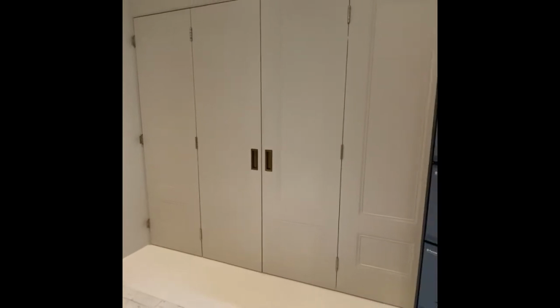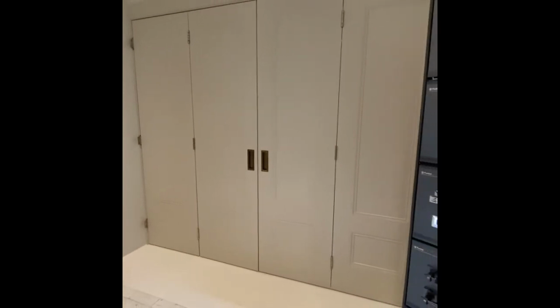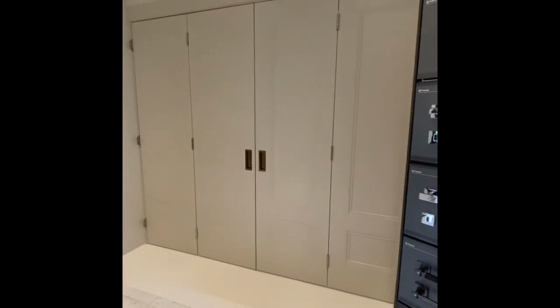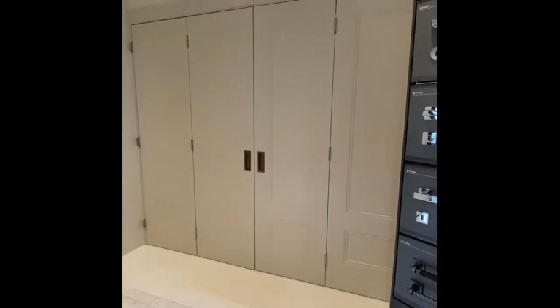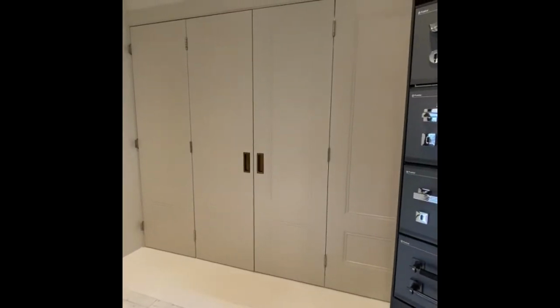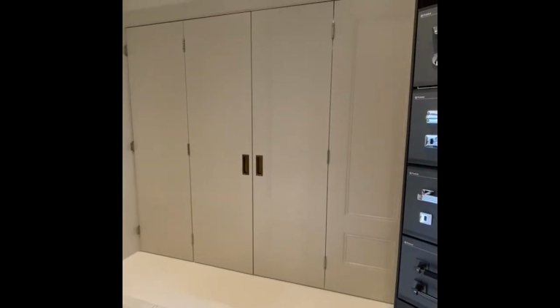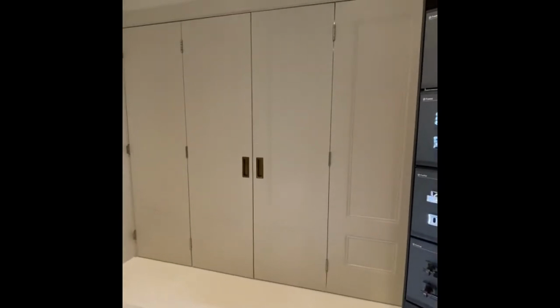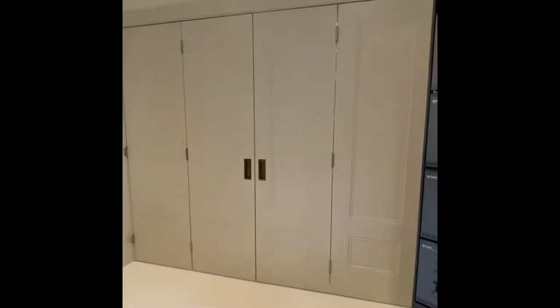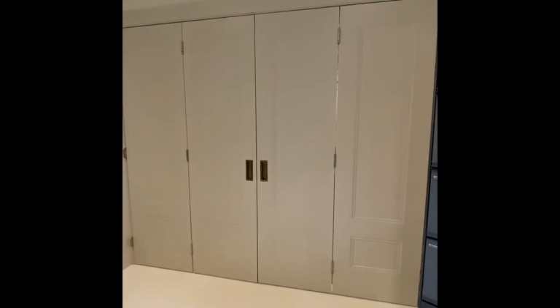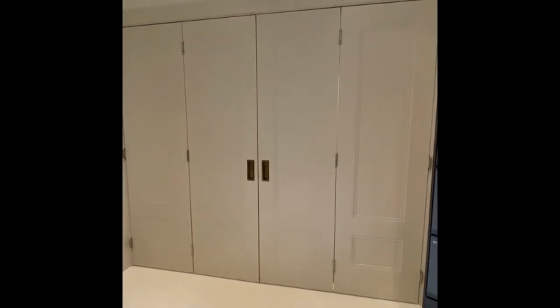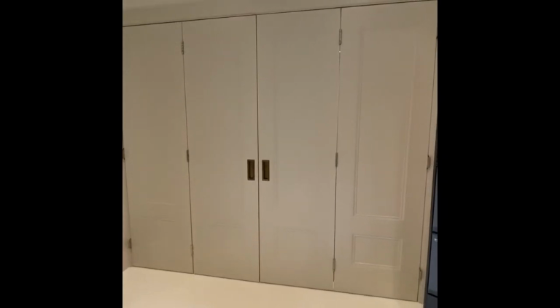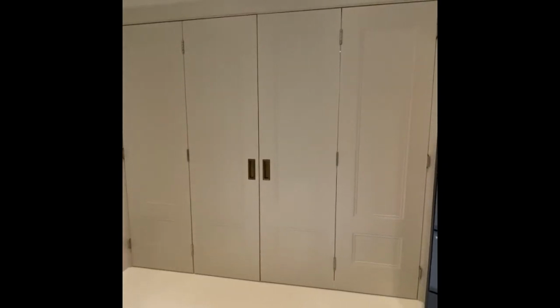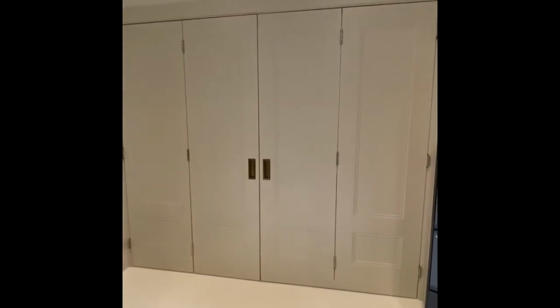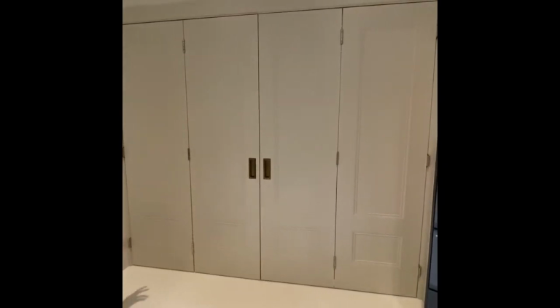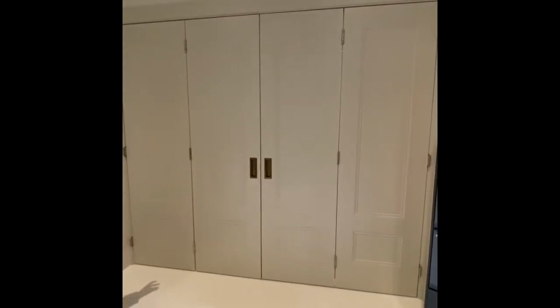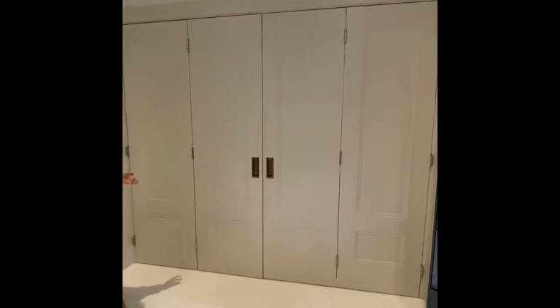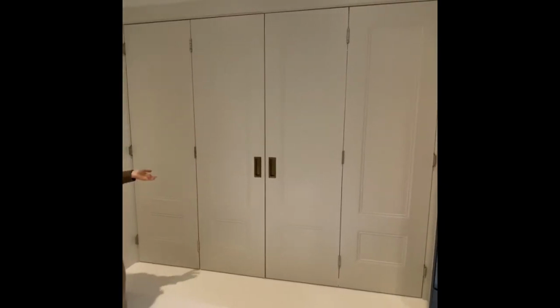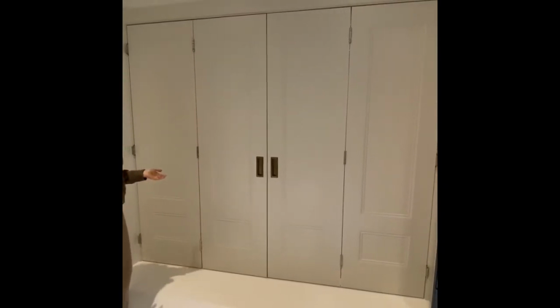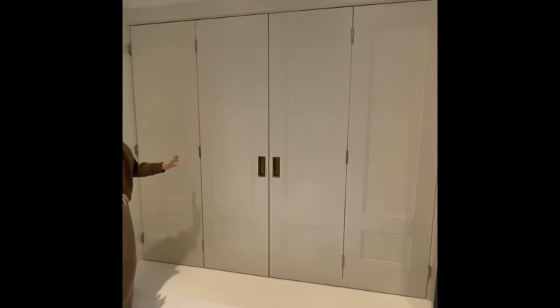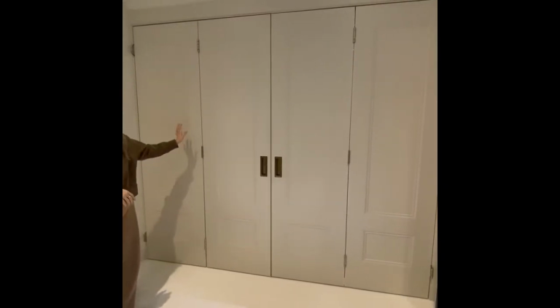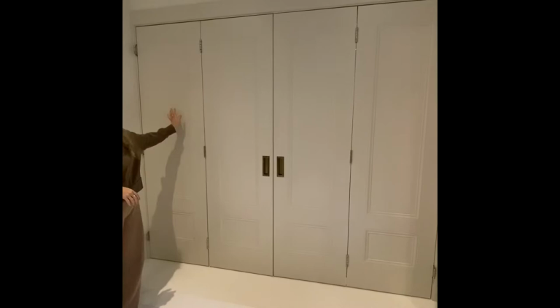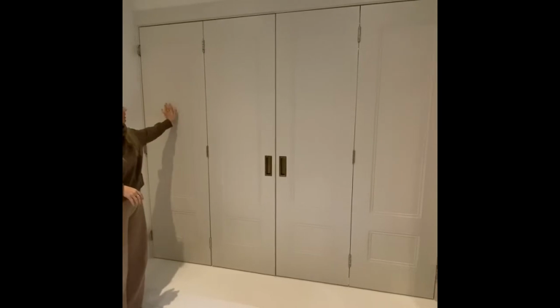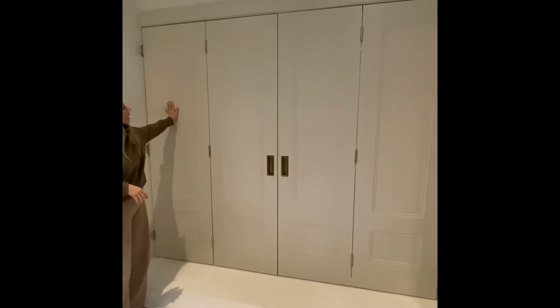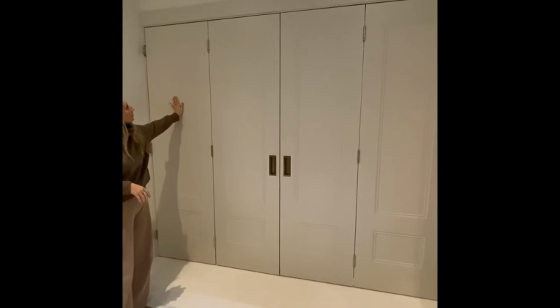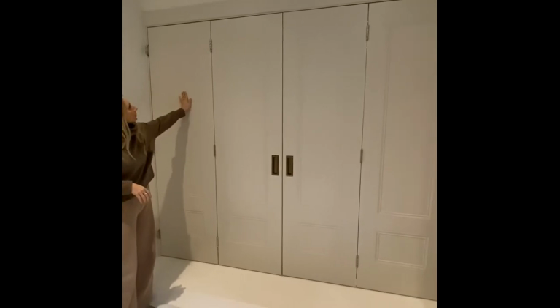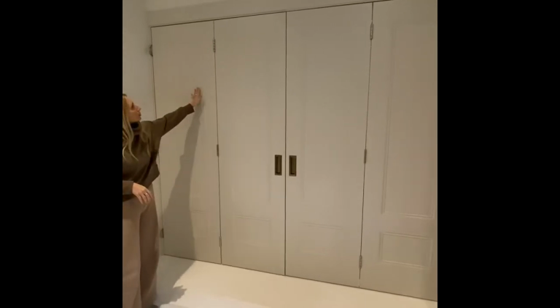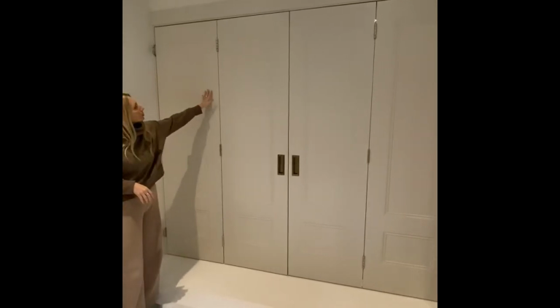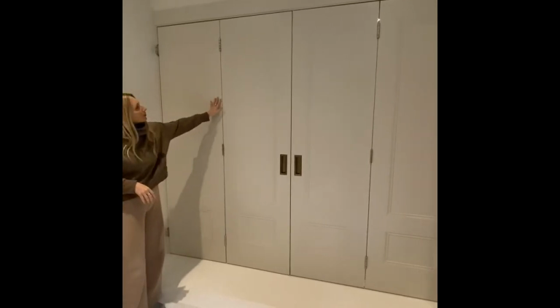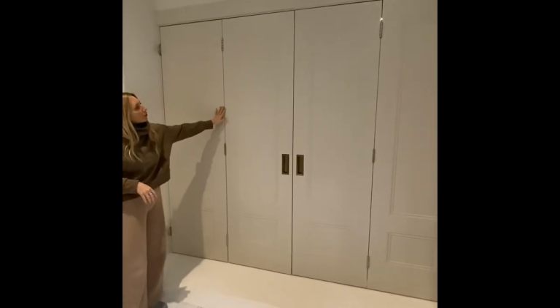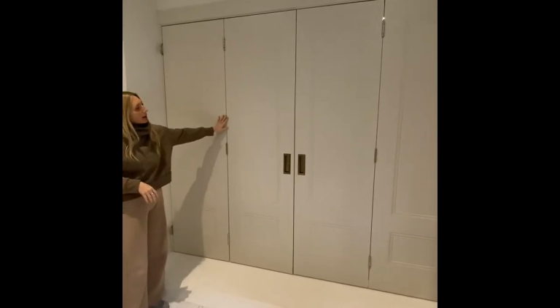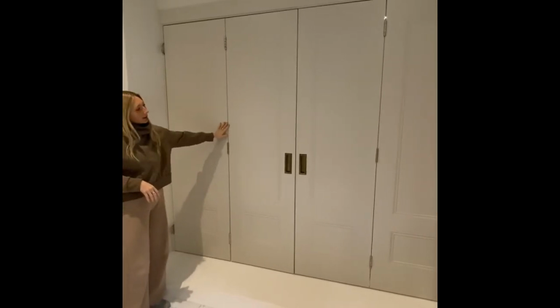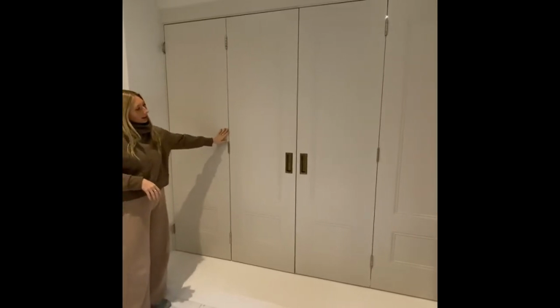Here we have our bifold doors. They're the R101 model with PRB beading in a beautiful off-white colour.